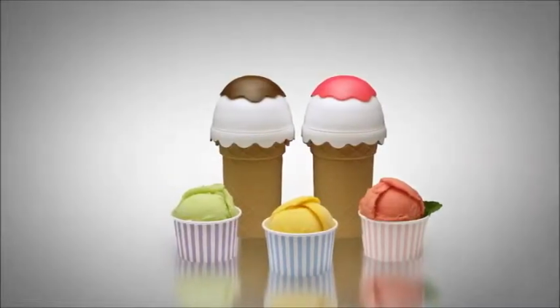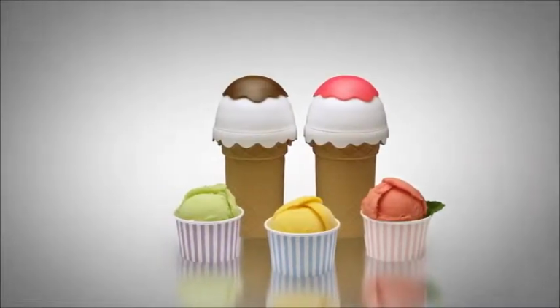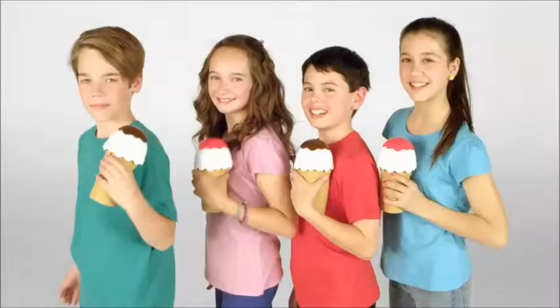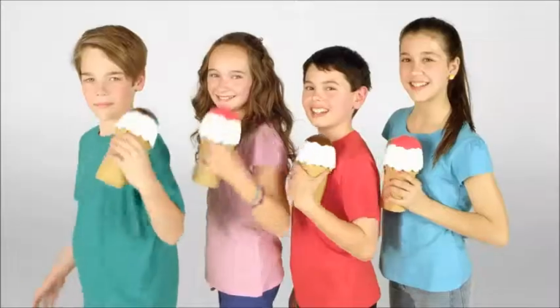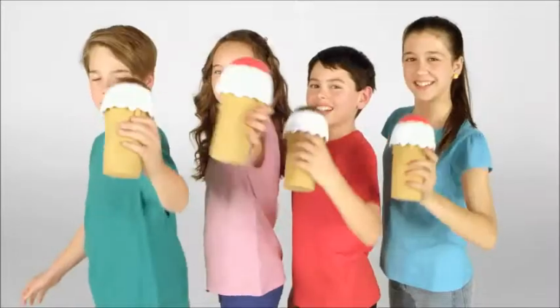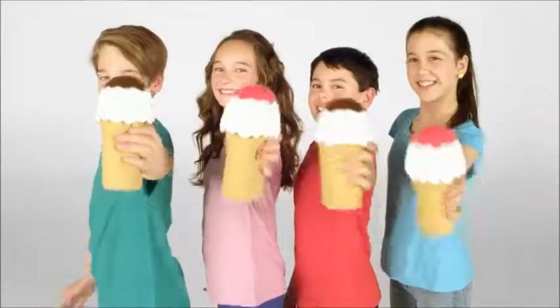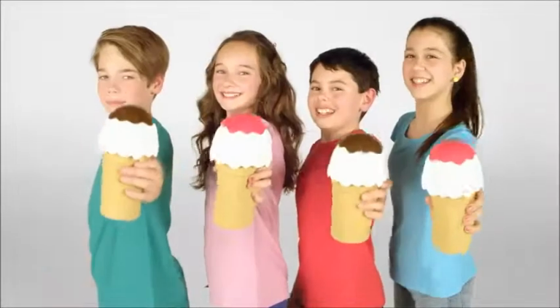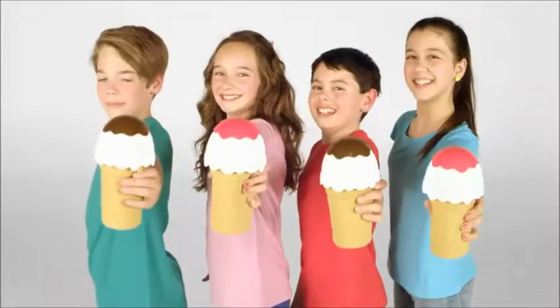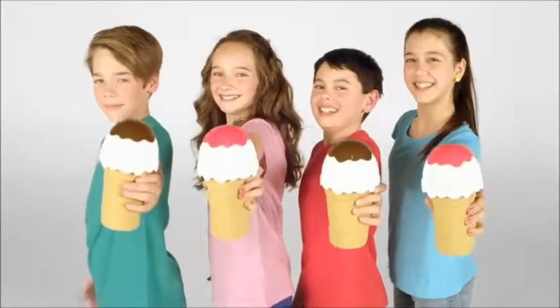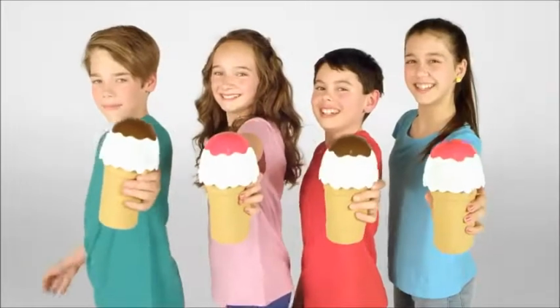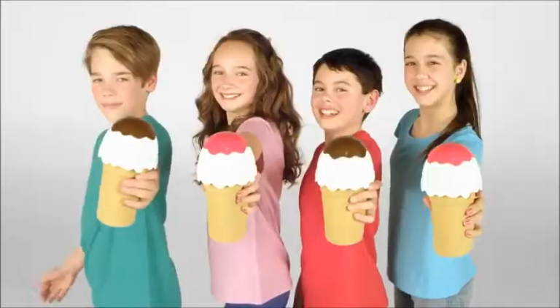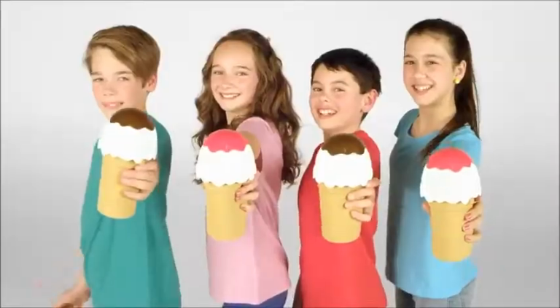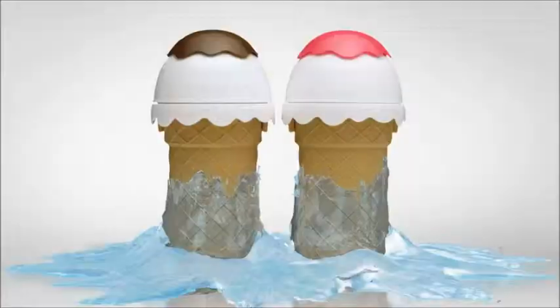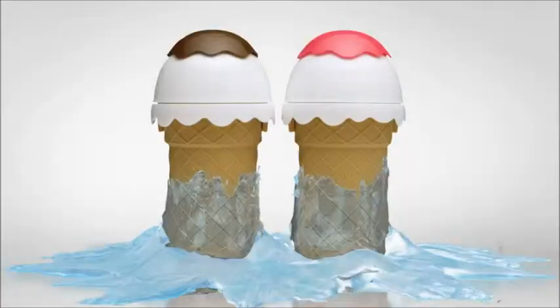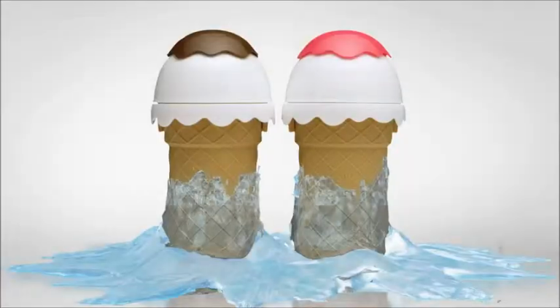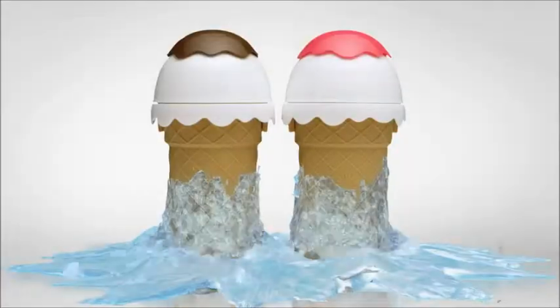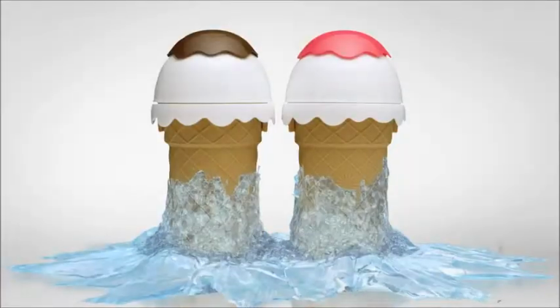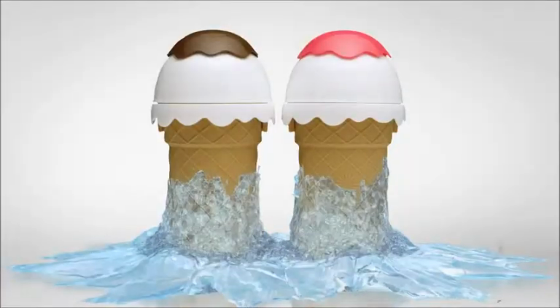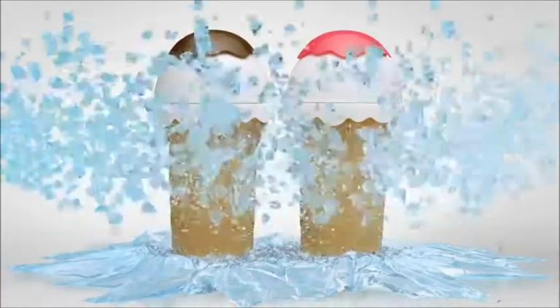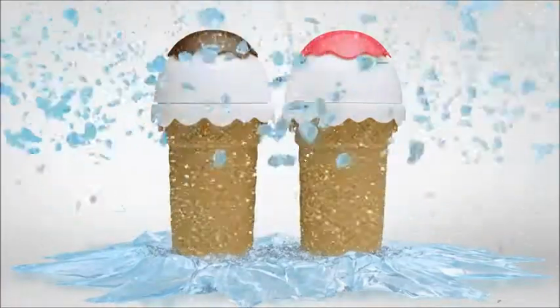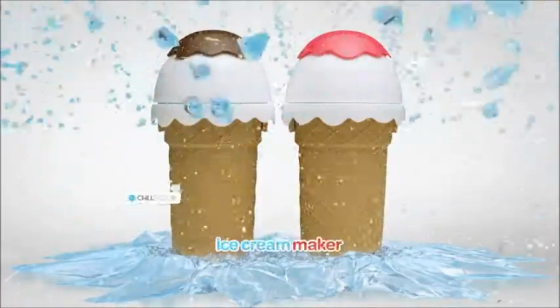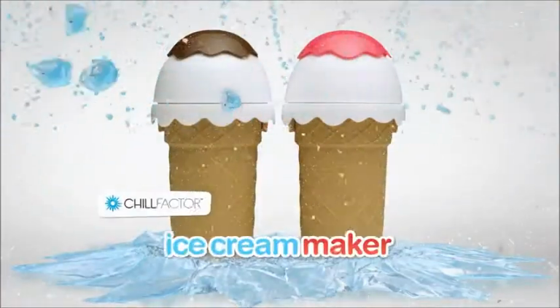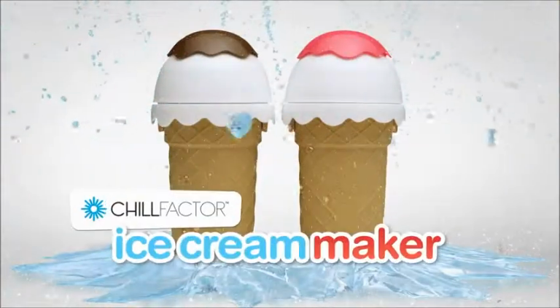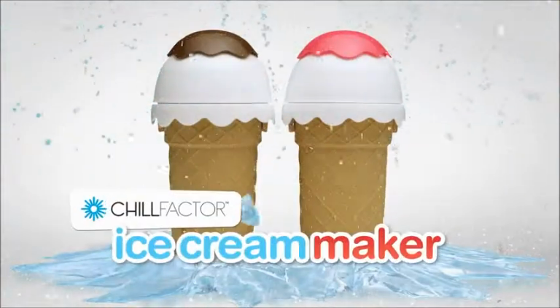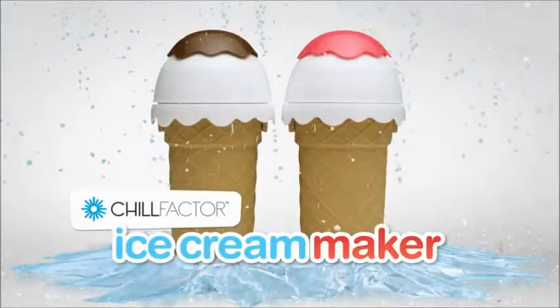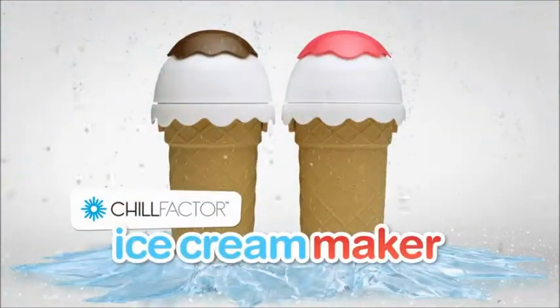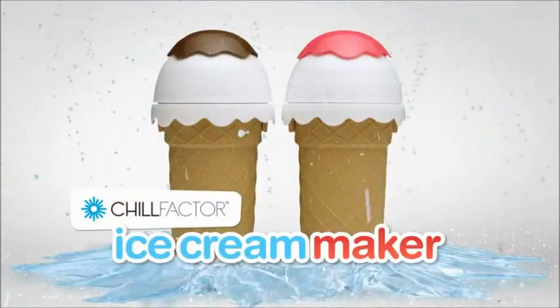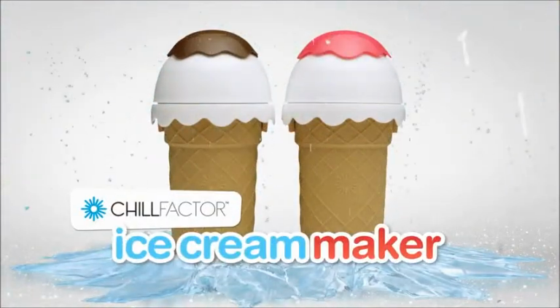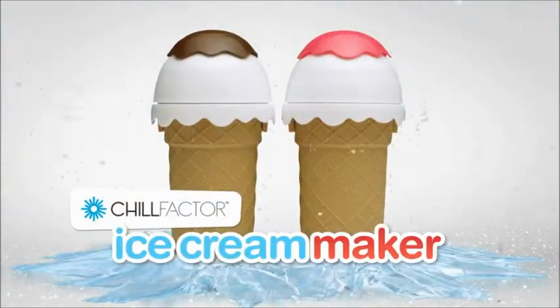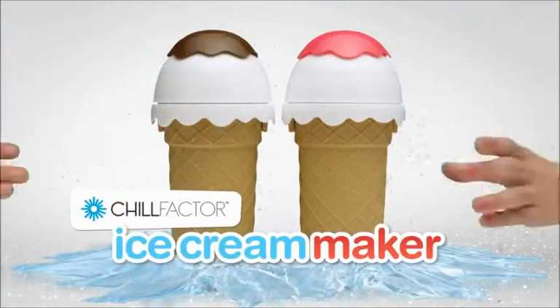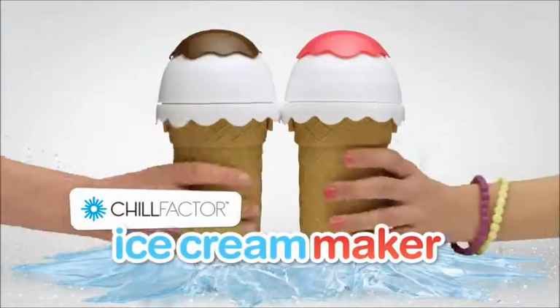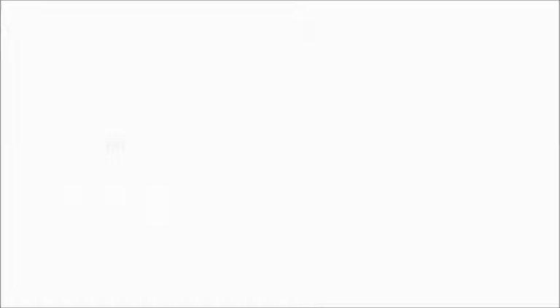Chill Factor Ice Cream Maker — the fastest, funnest, easiest way to make ice cream at home.